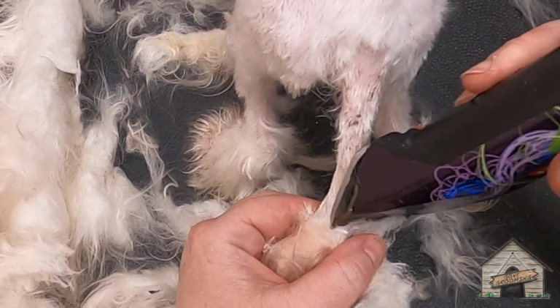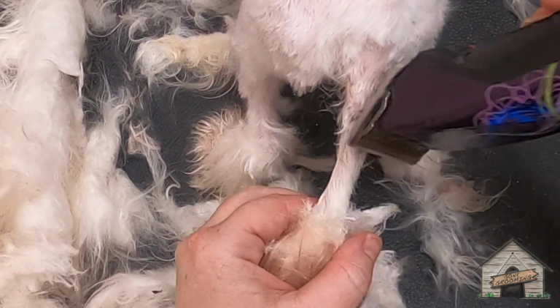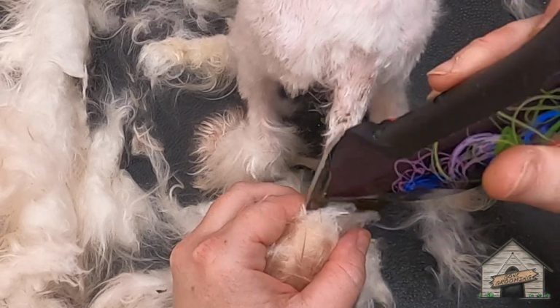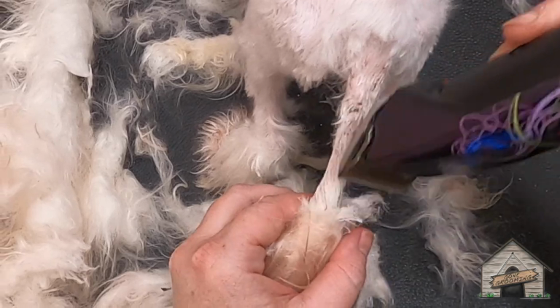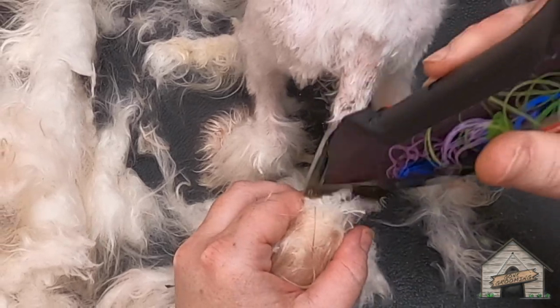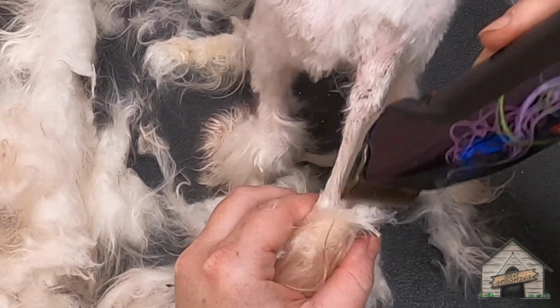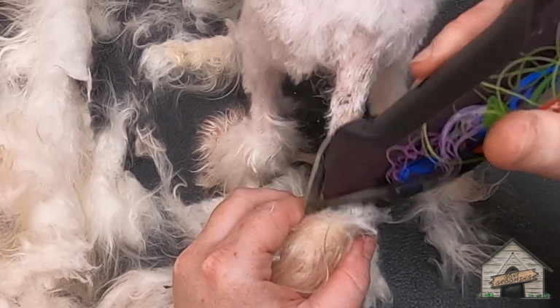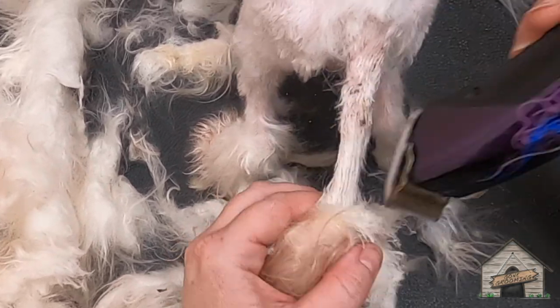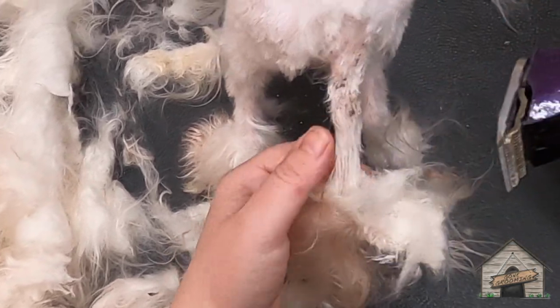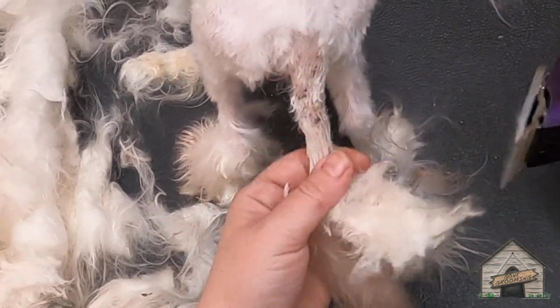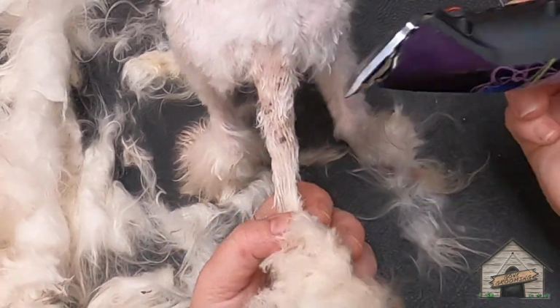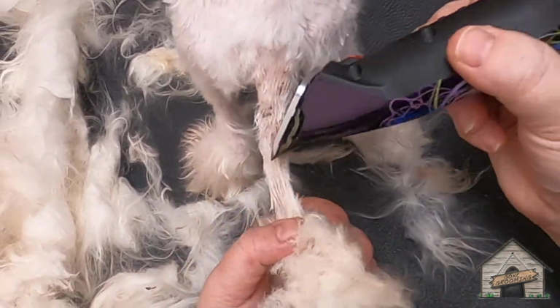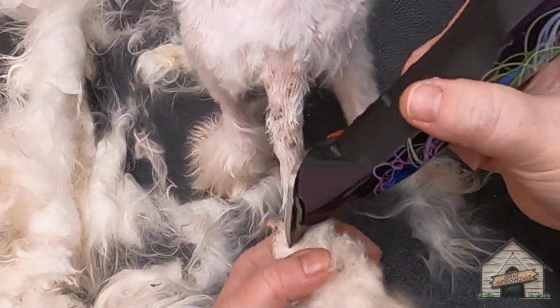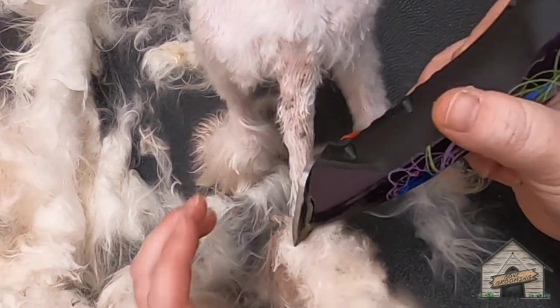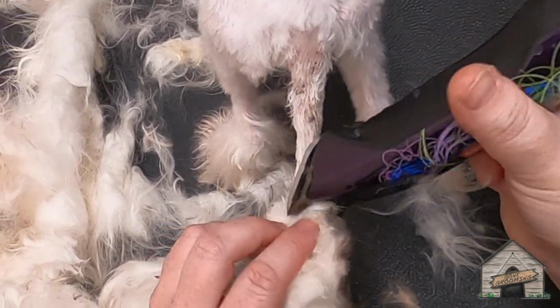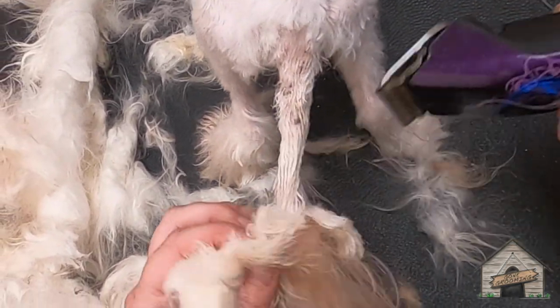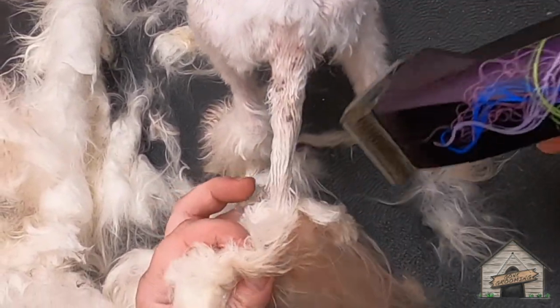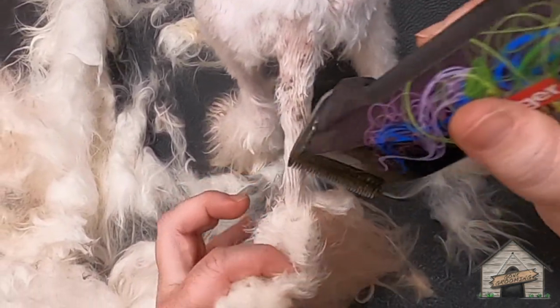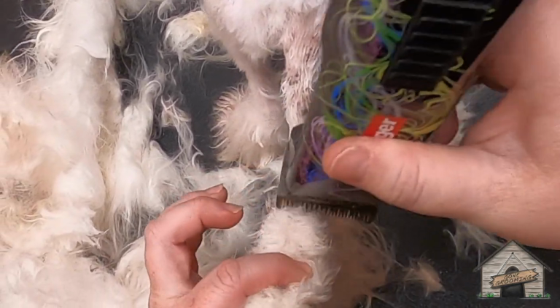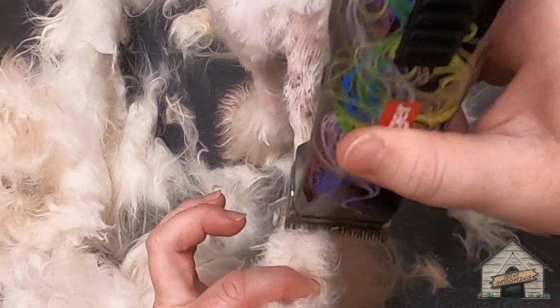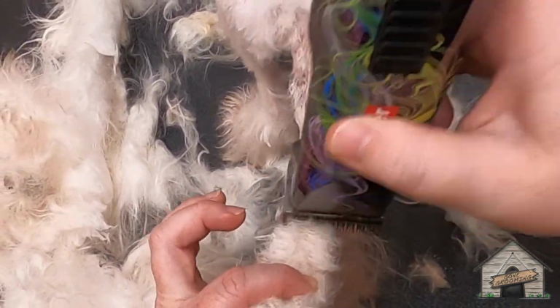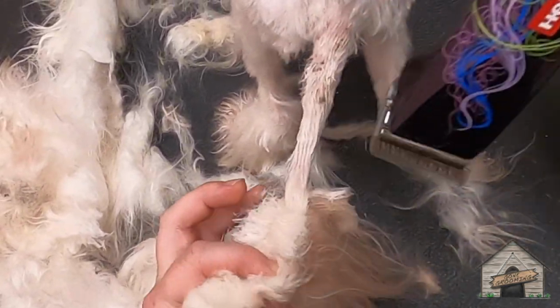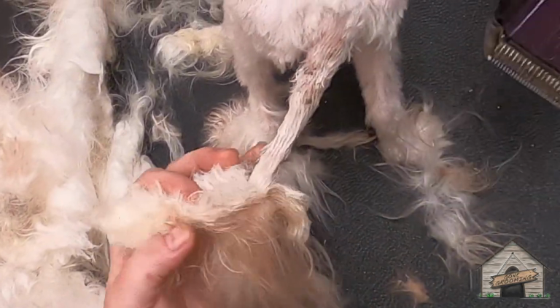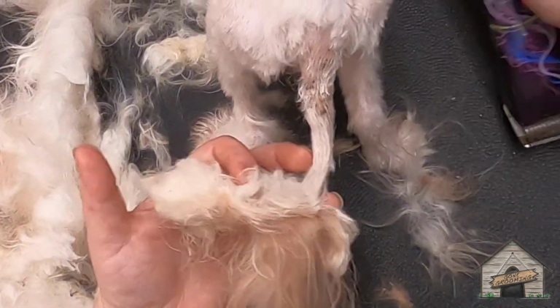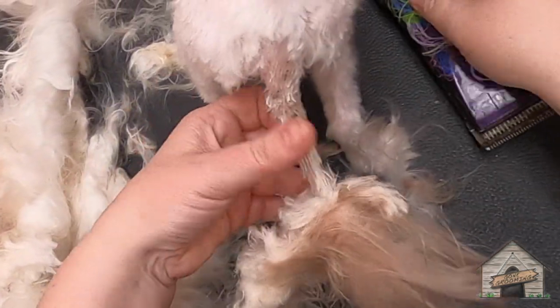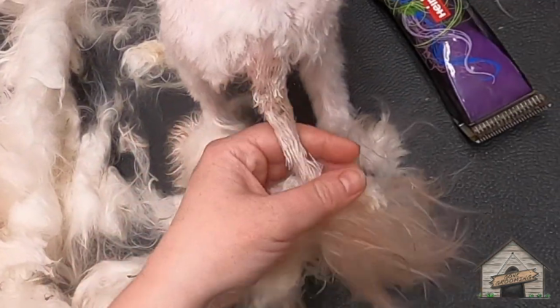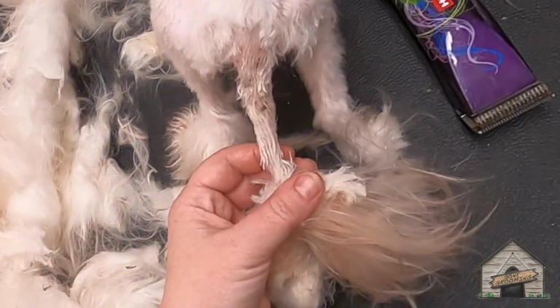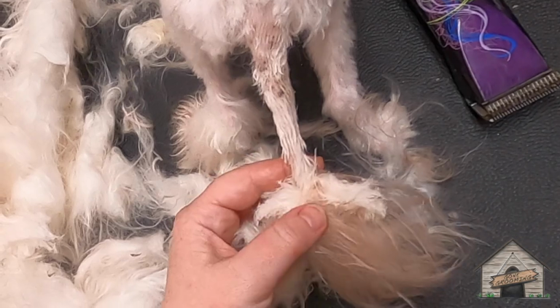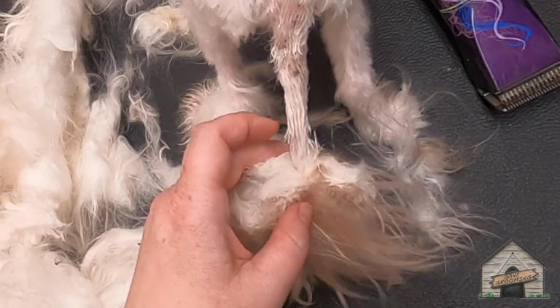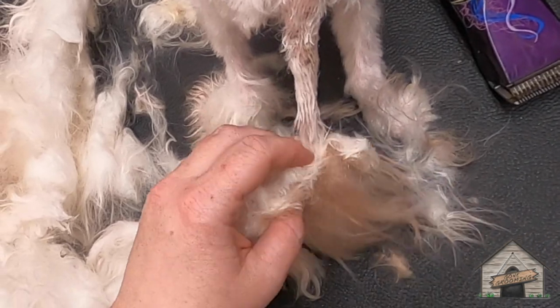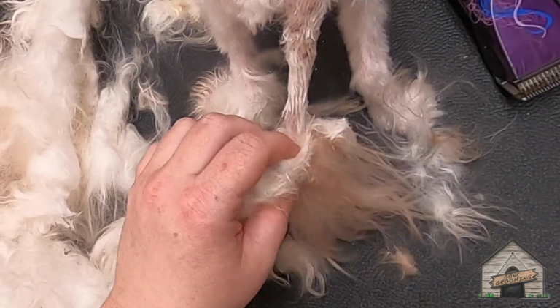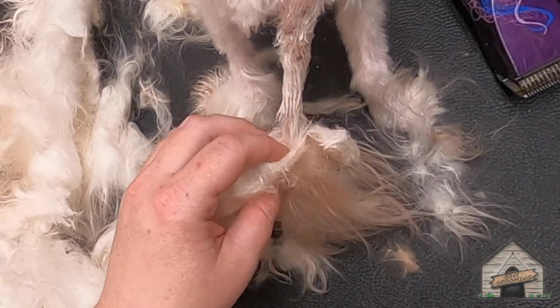There we go. It's getting there, sweetheart. It smells like pee, but it's getting there.